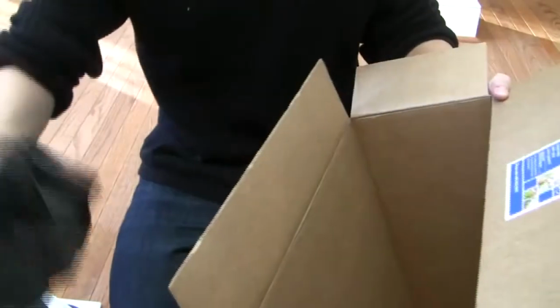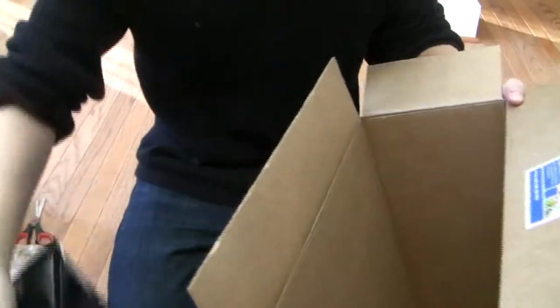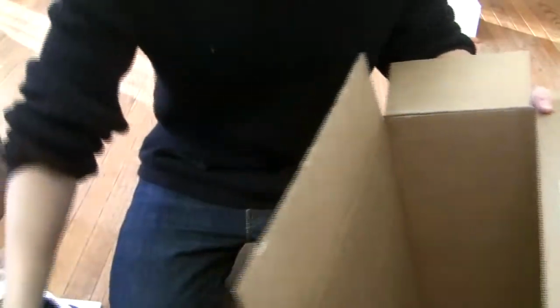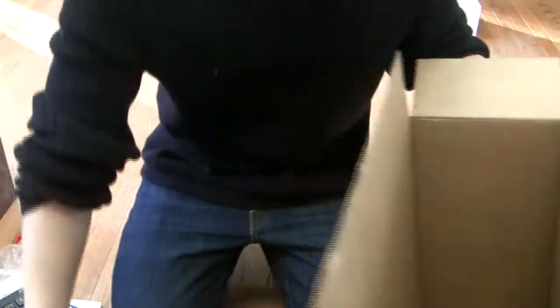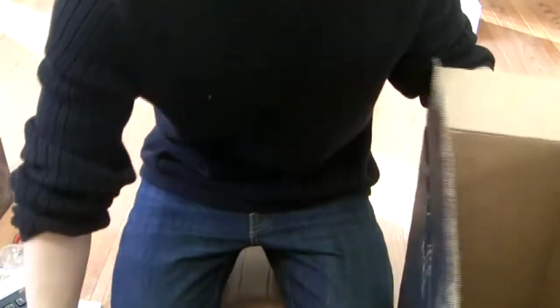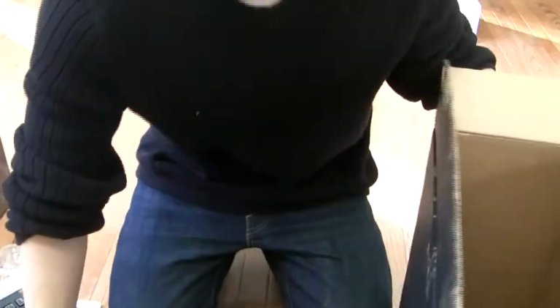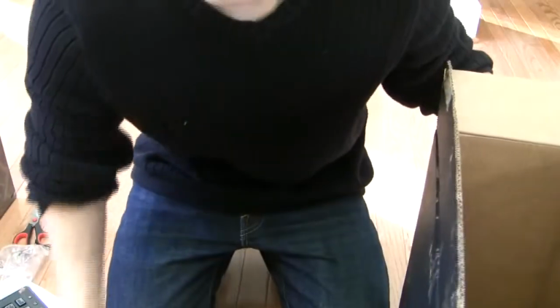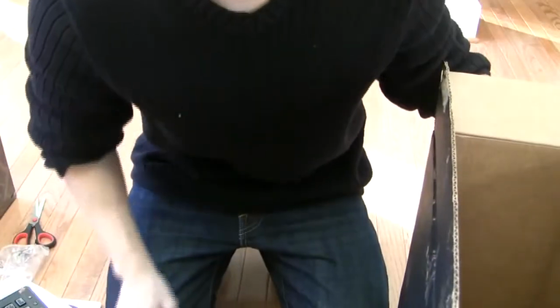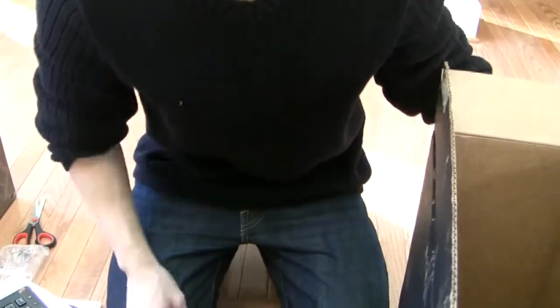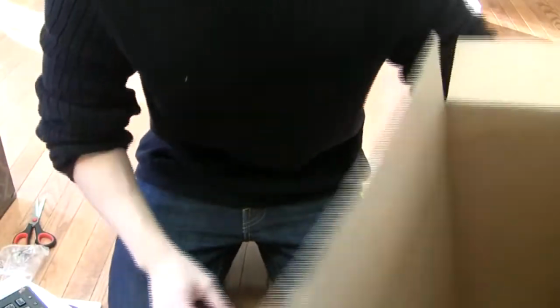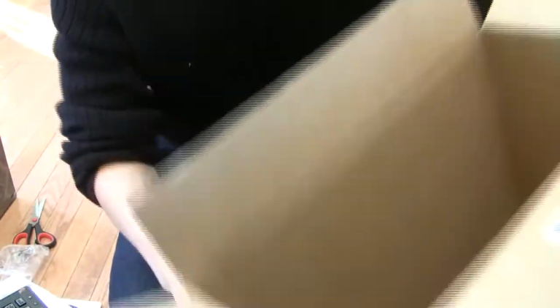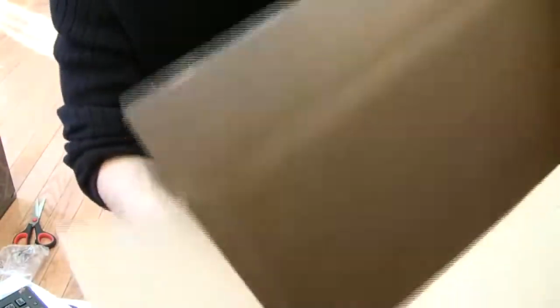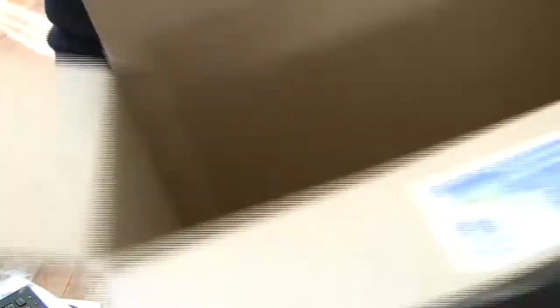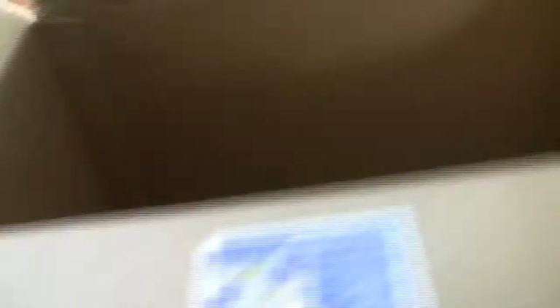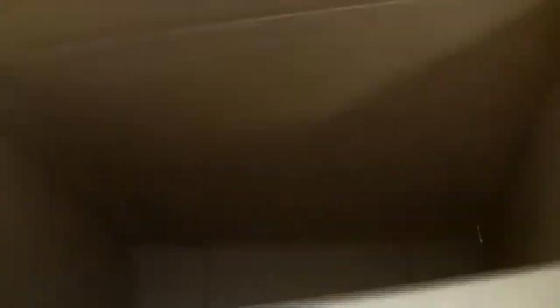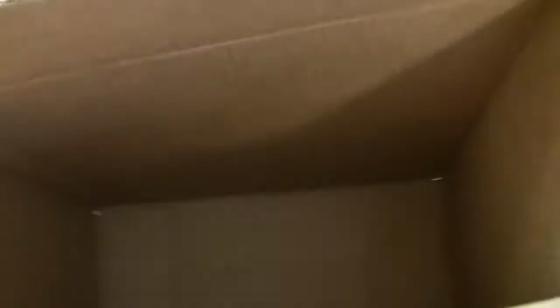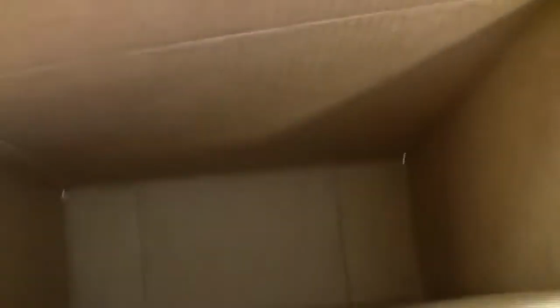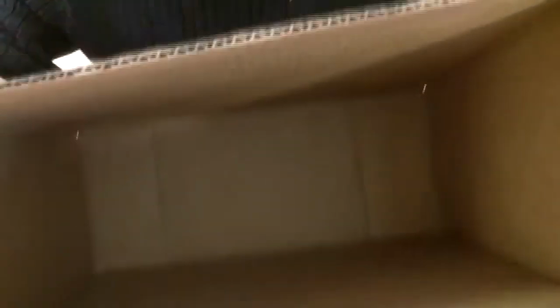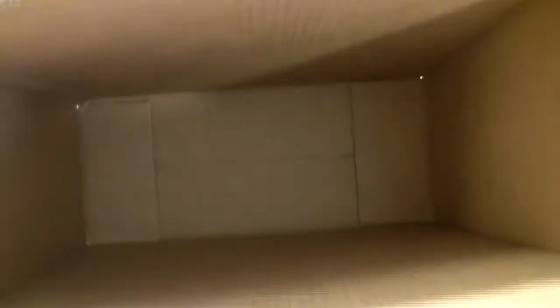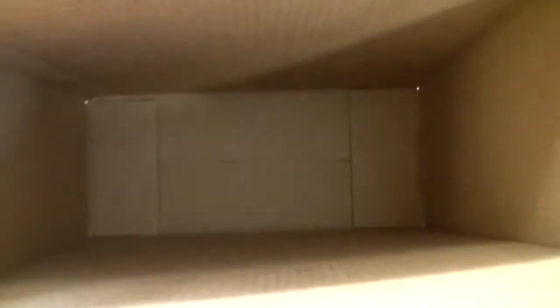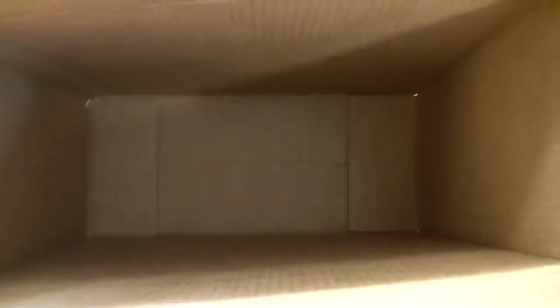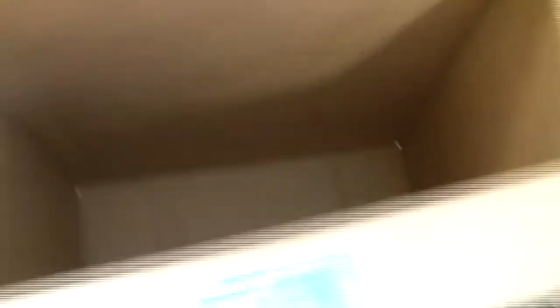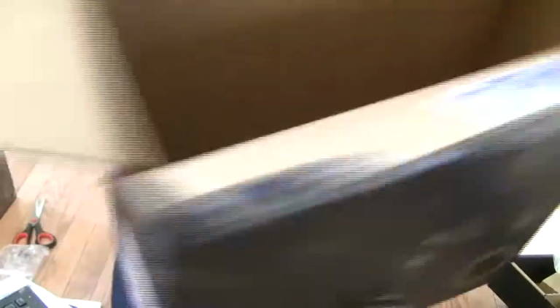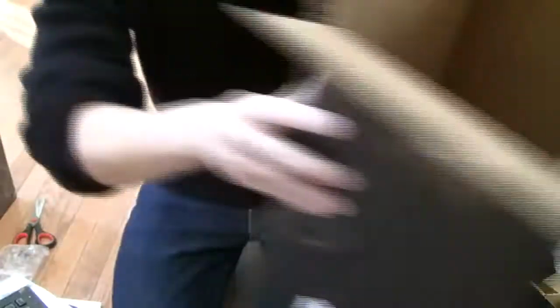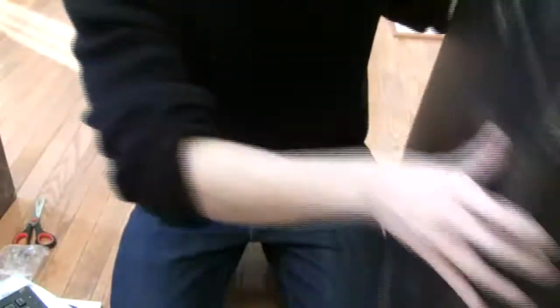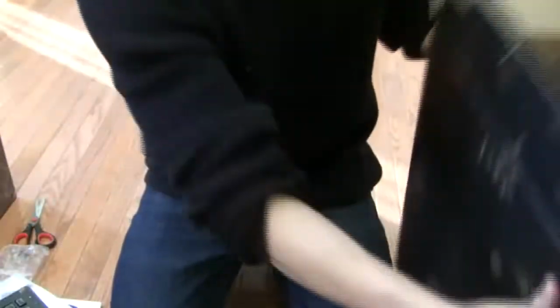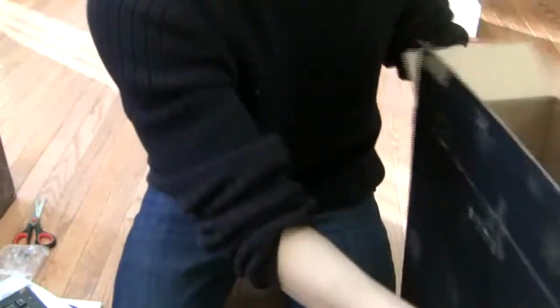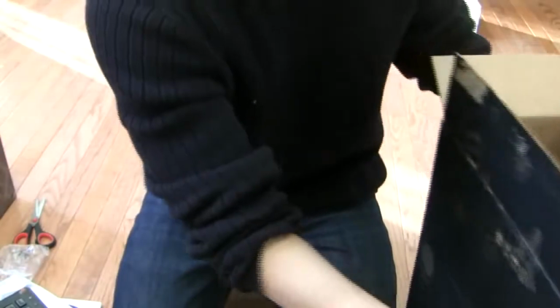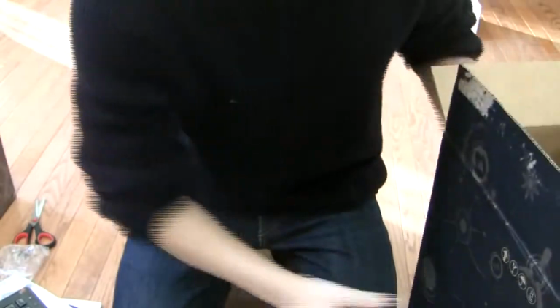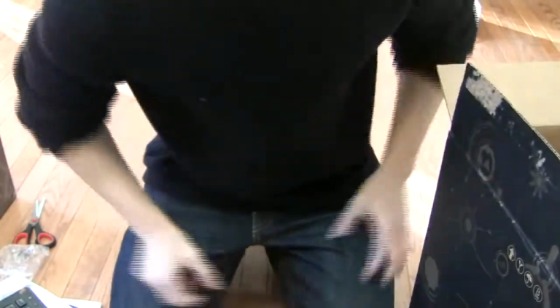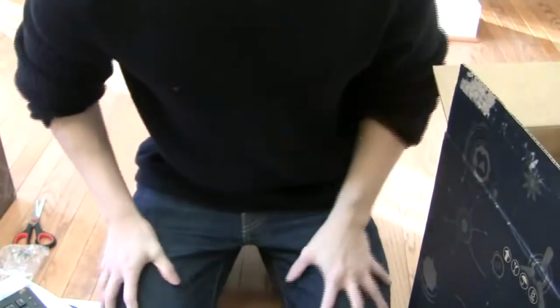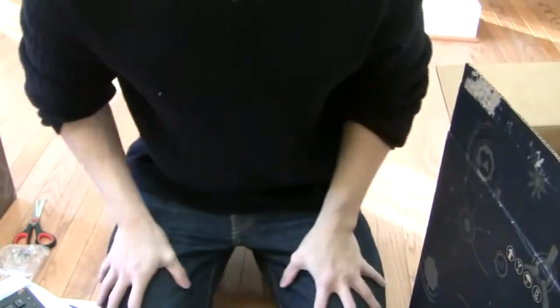All right guys, this concludes my Alienware X51 unboxing. Have a great day.